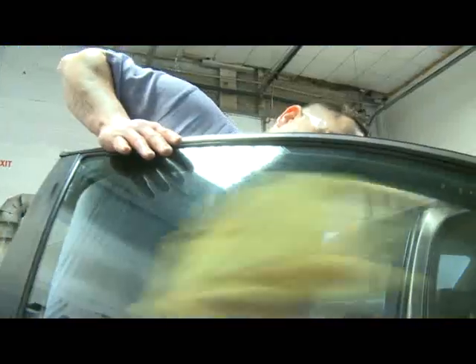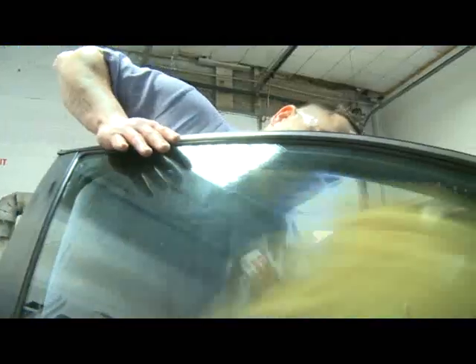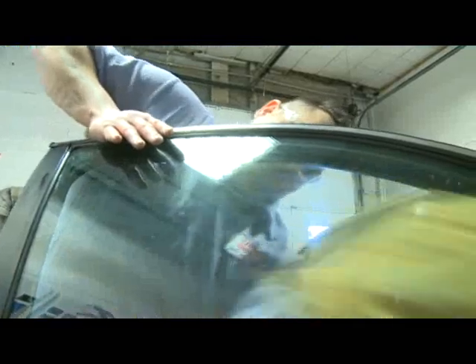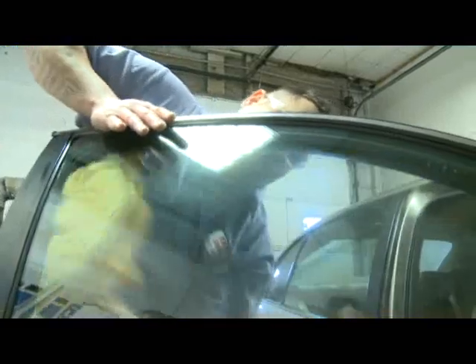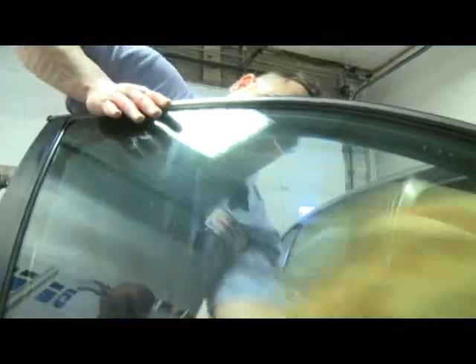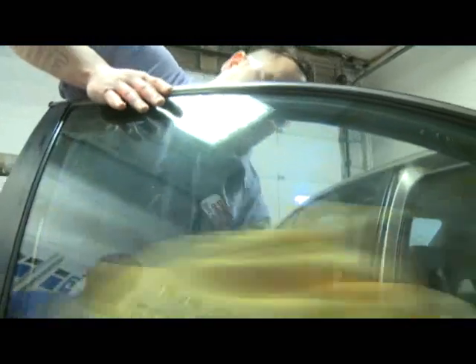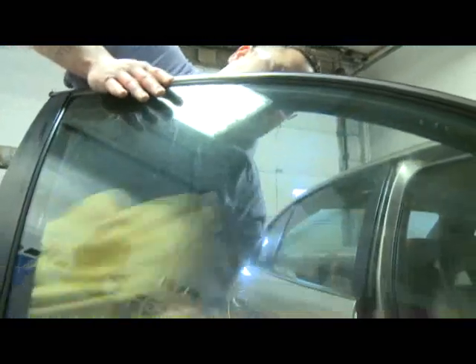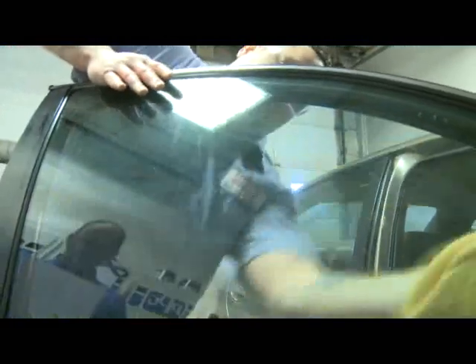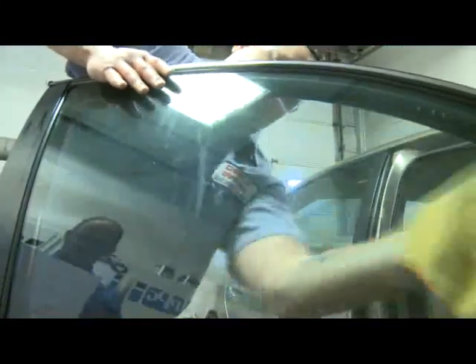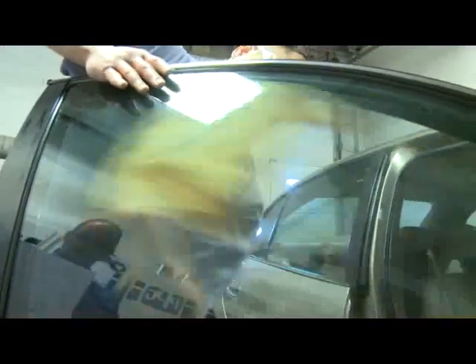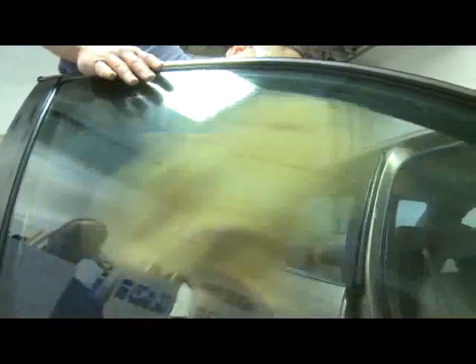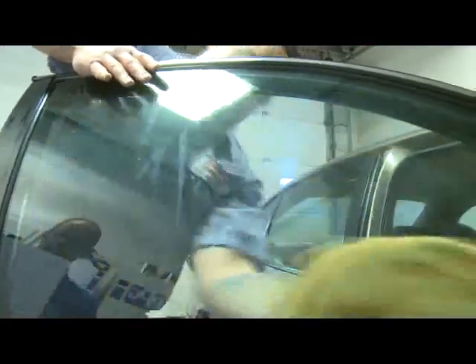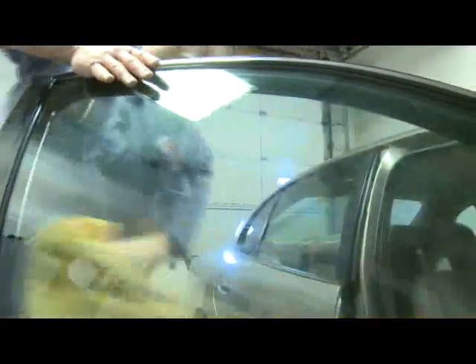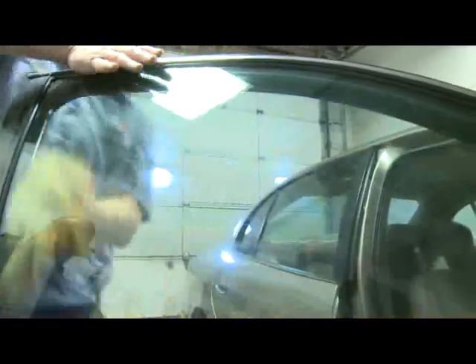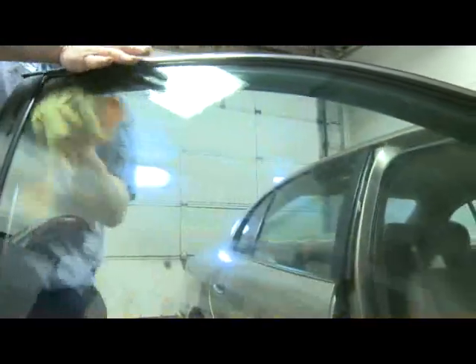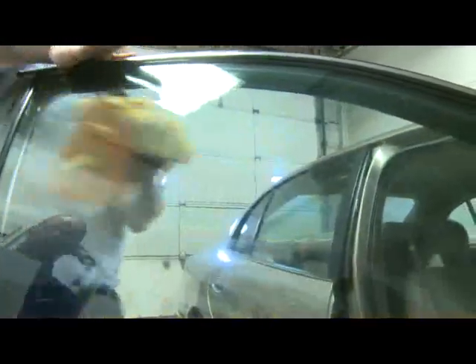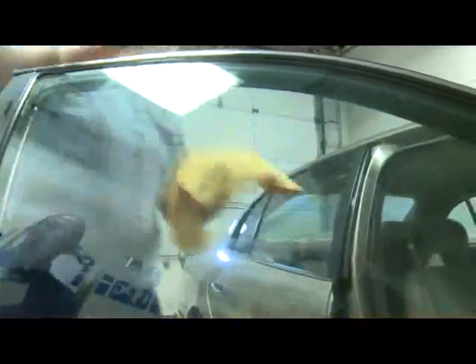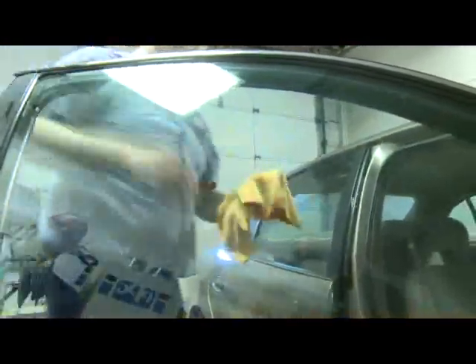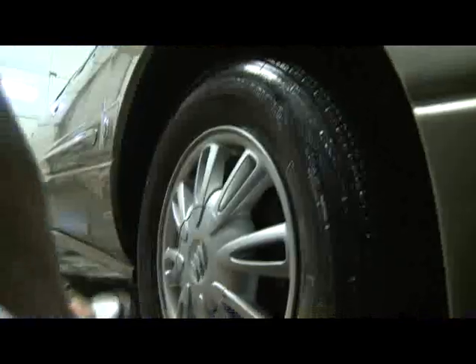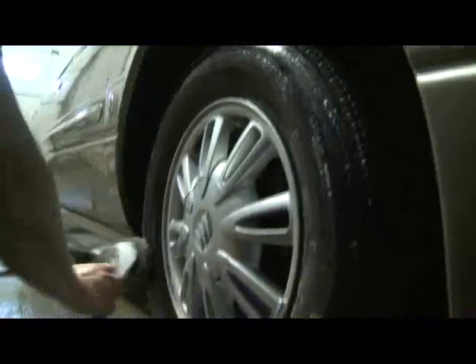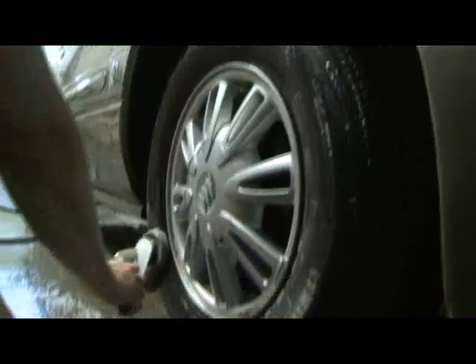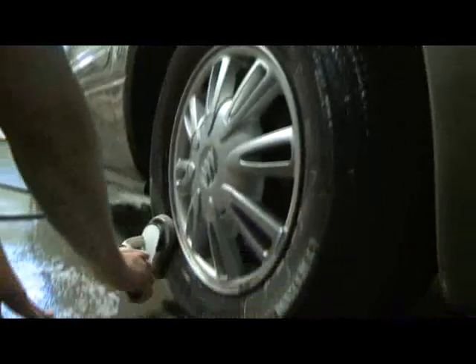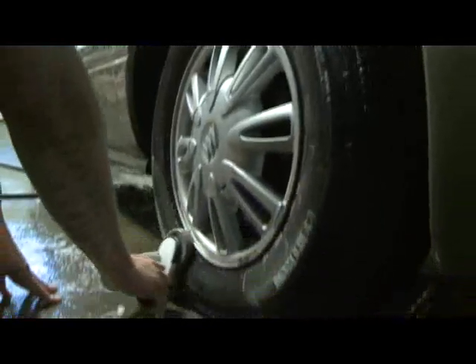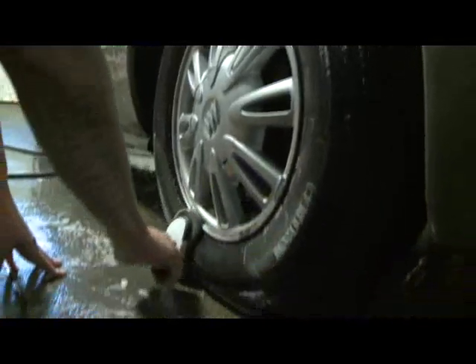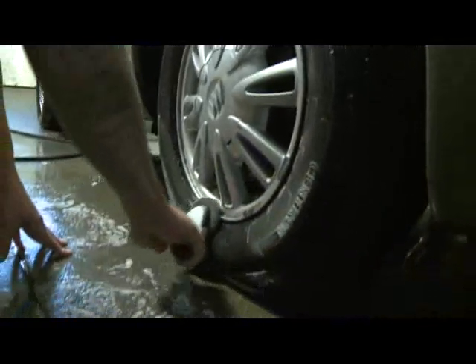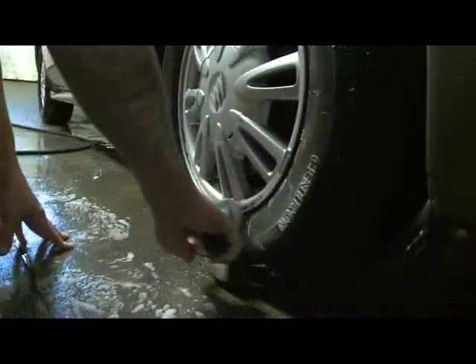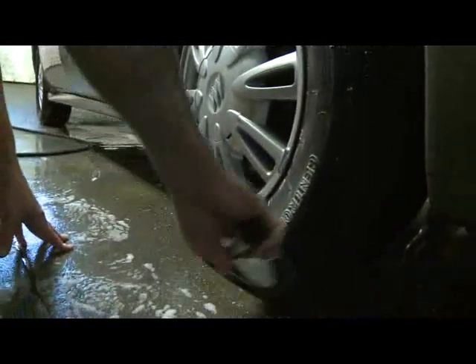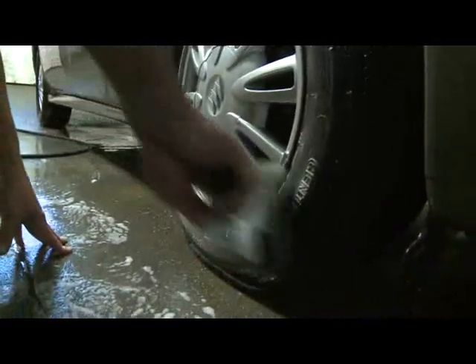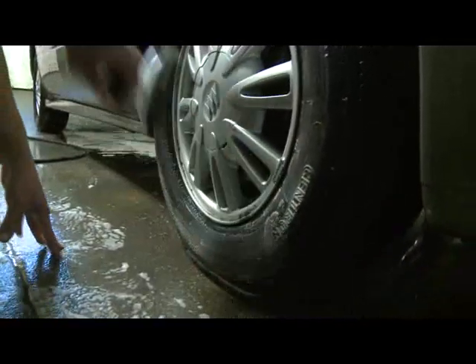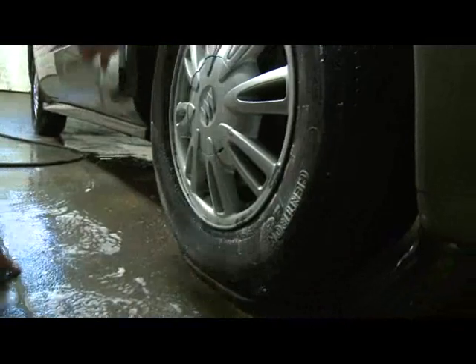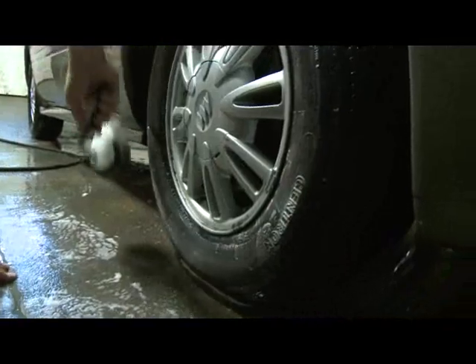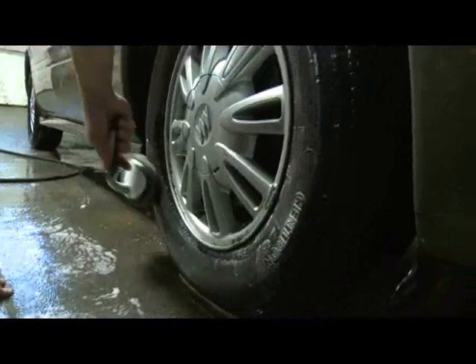Clean the glass inside and out and finish up with a fresh coat of wax. Dress the tires and you're ready to hit the streets.